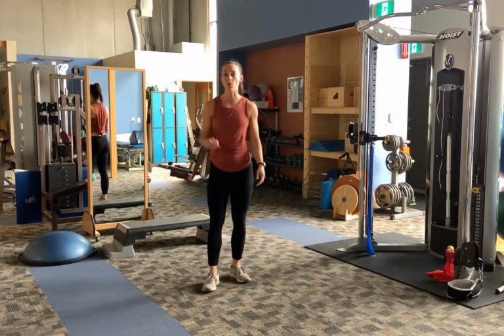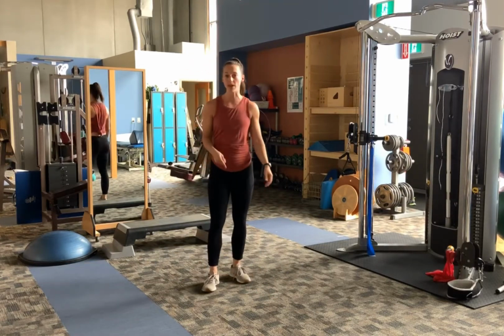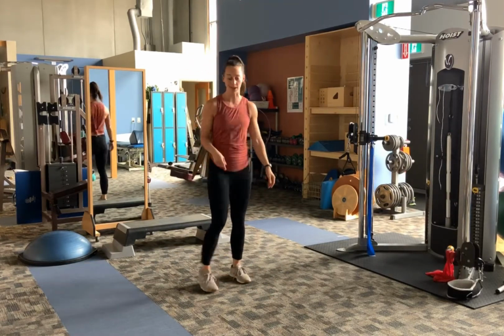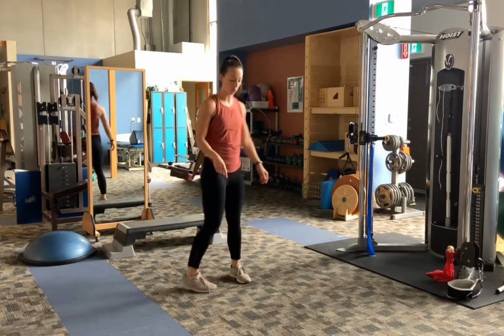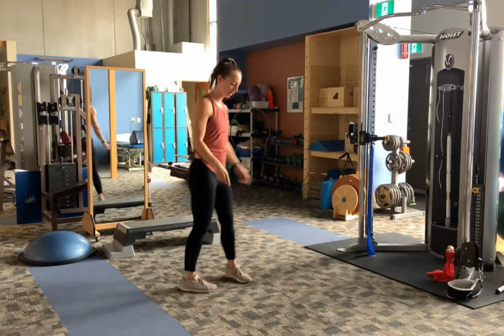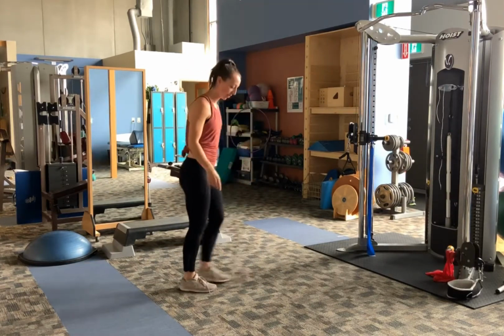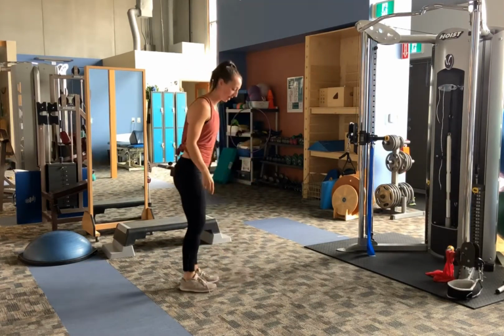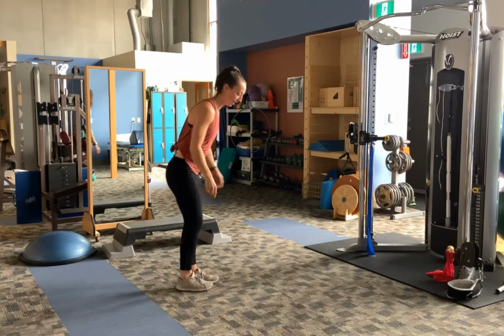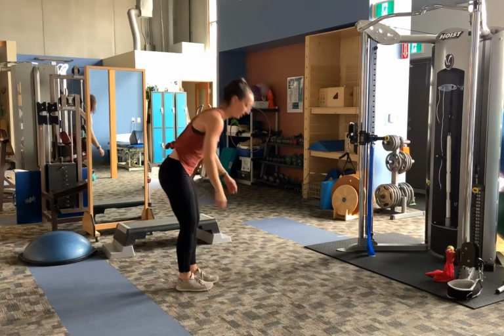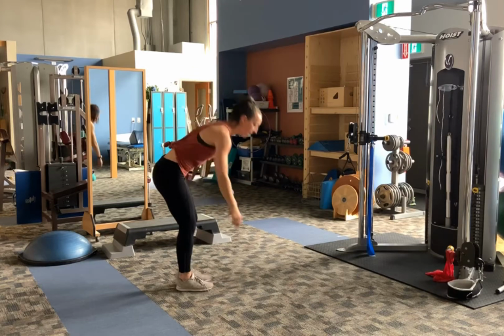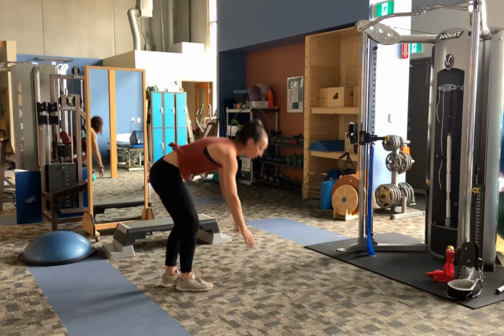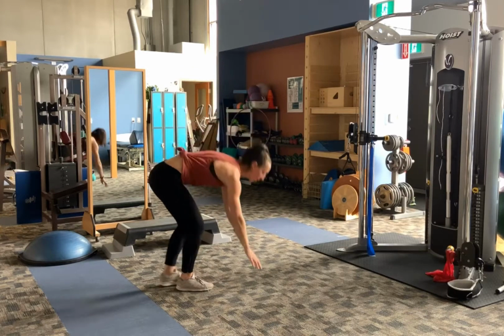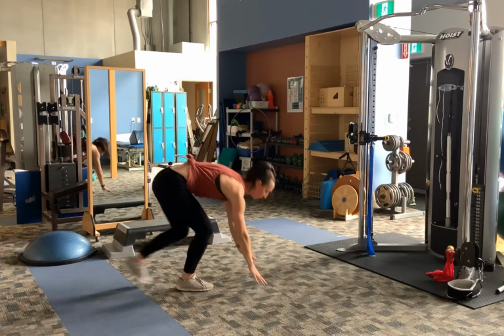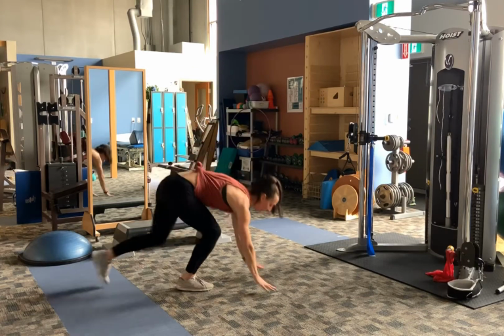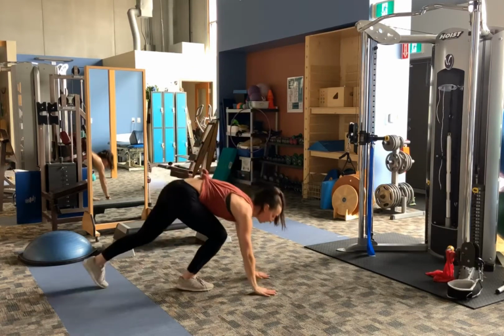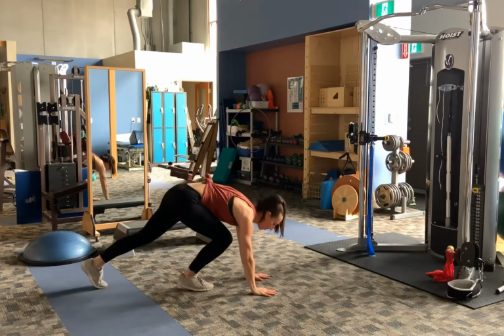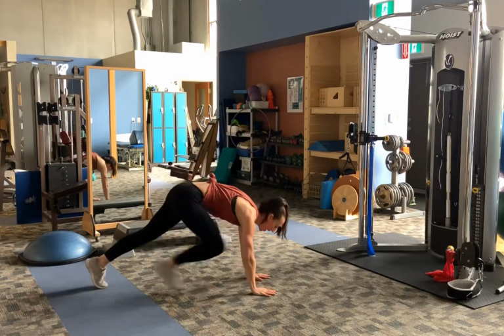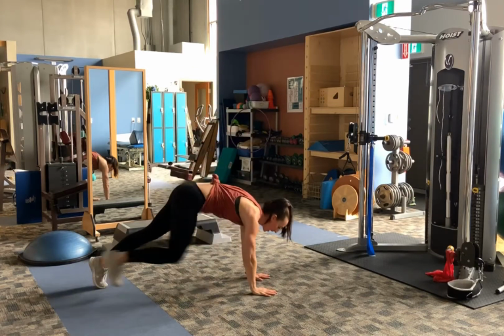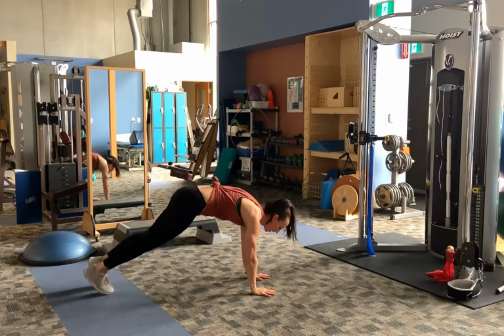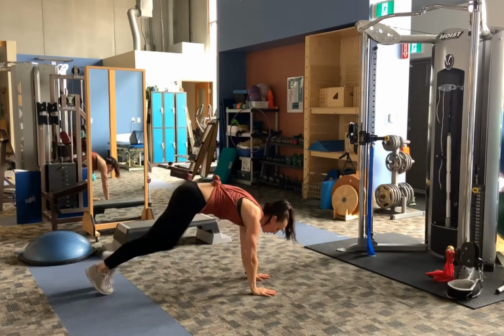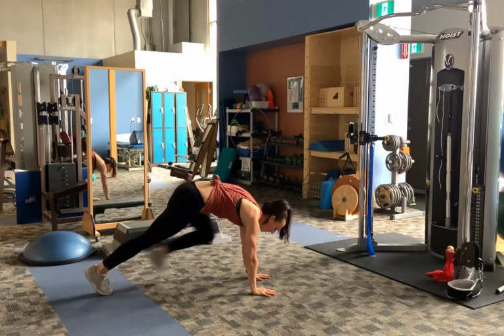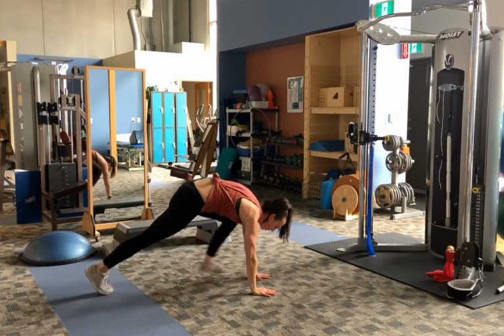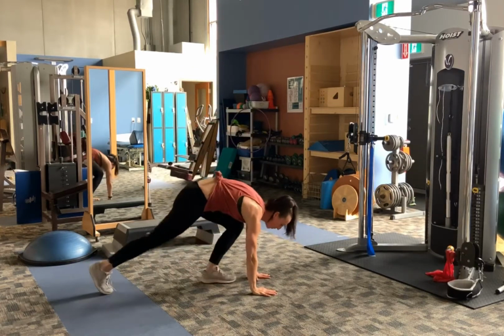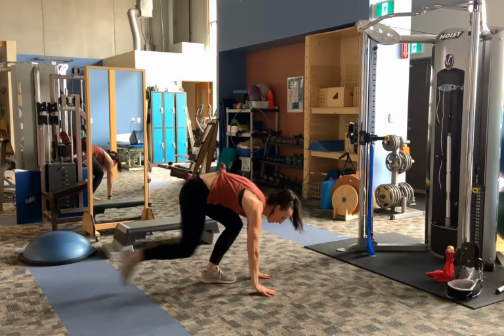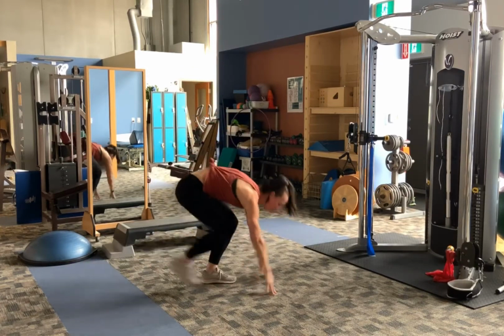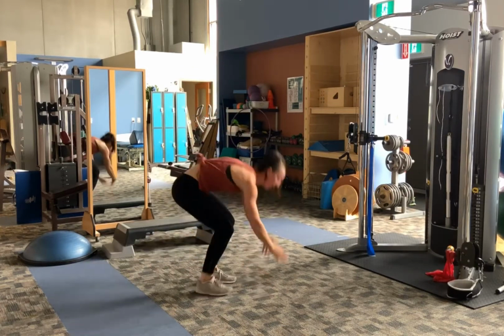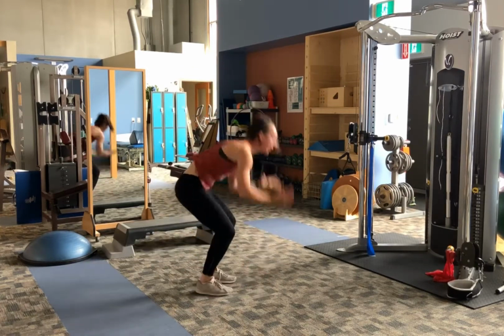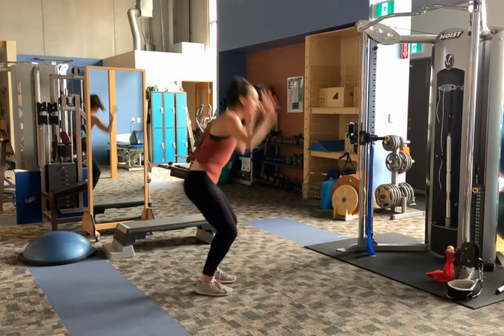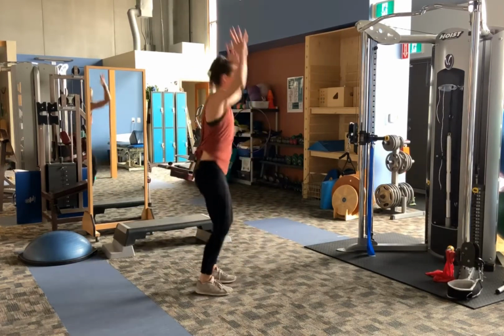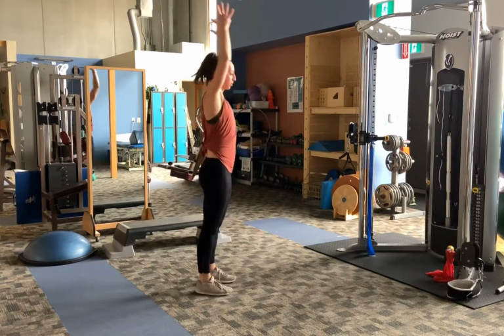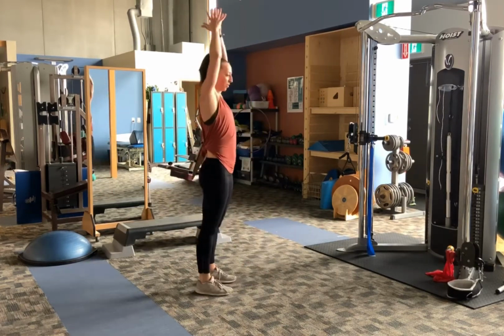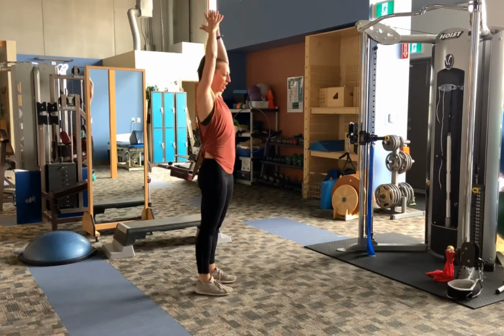Now if that's too difficult, we'll modify it. We'll simply step down, arms go down, step back, feet up, arms overhead.